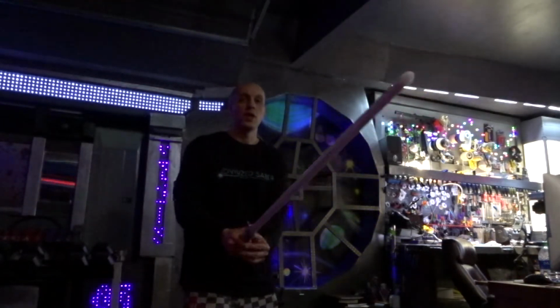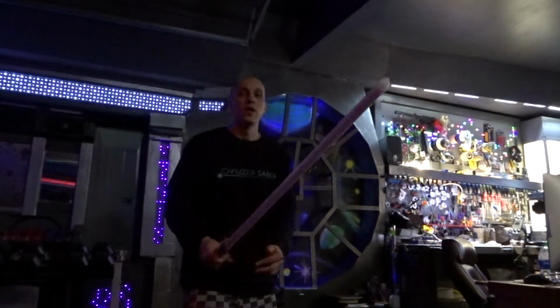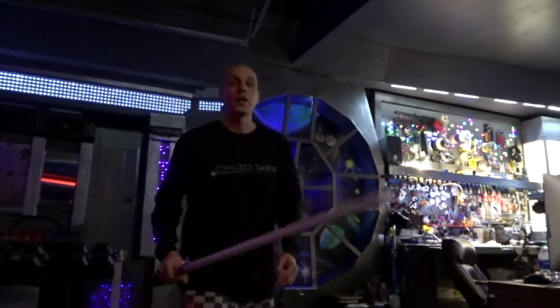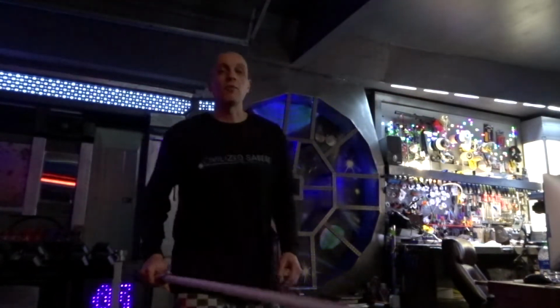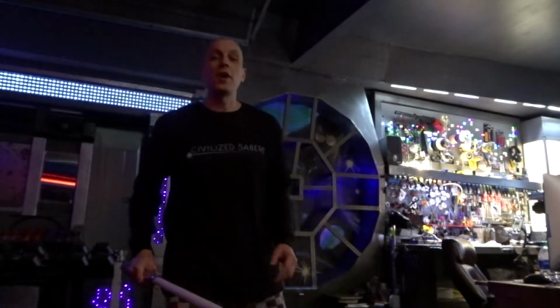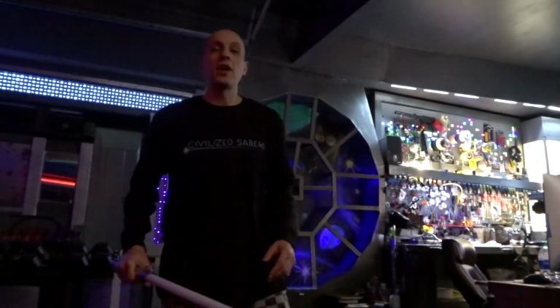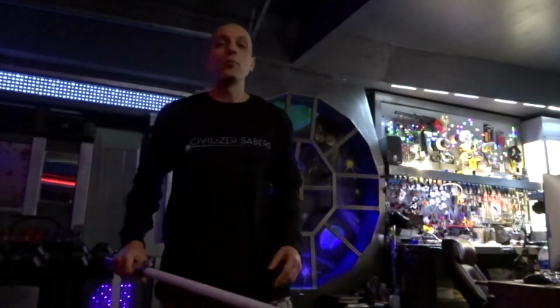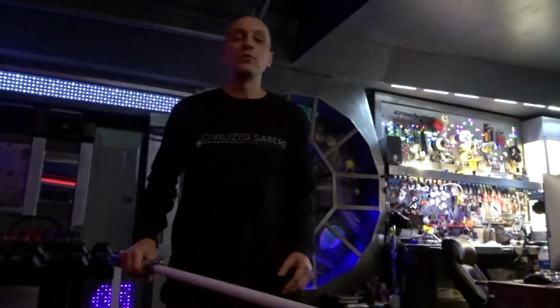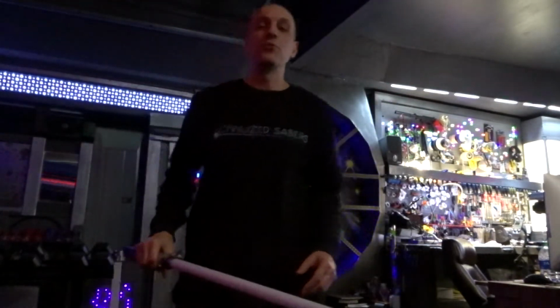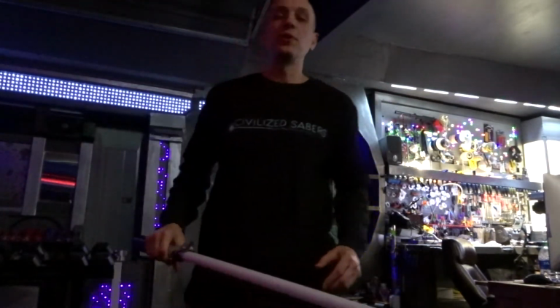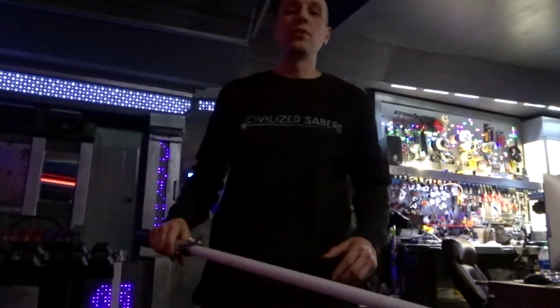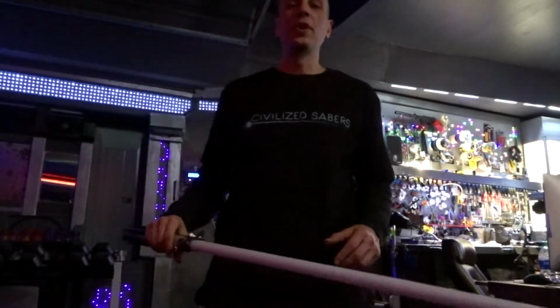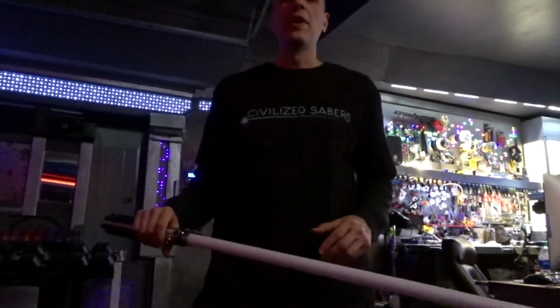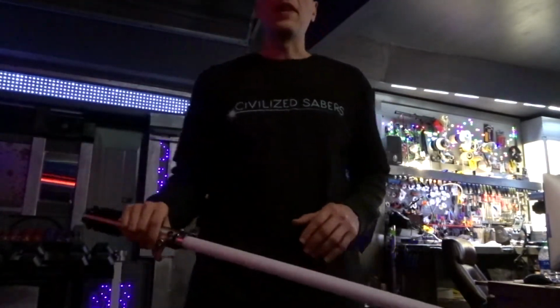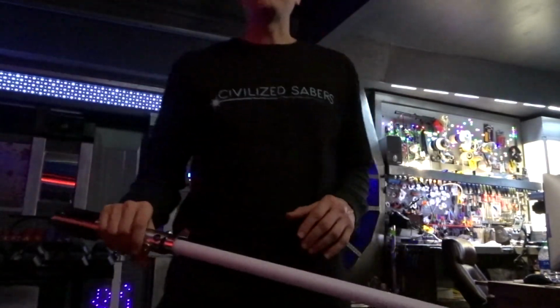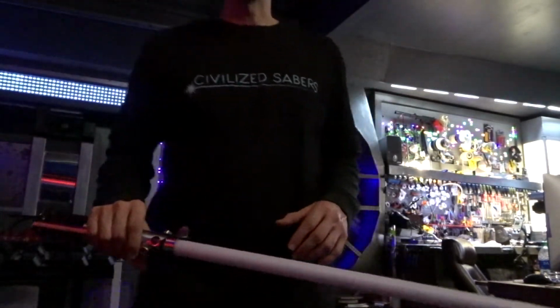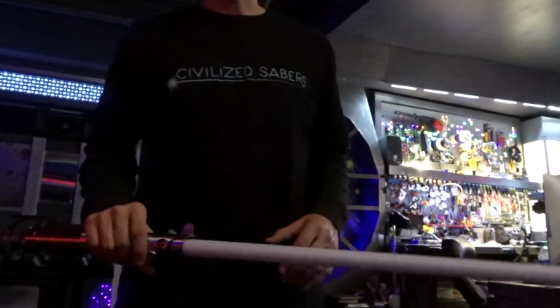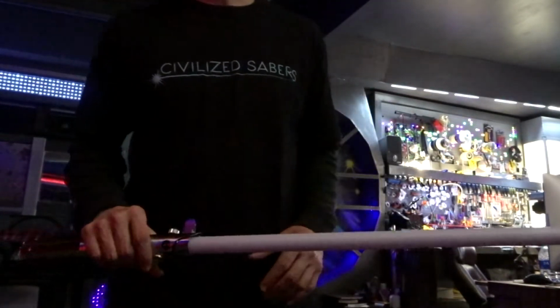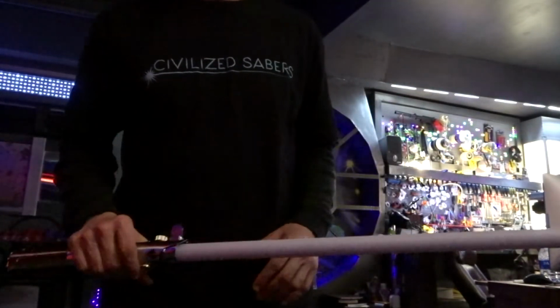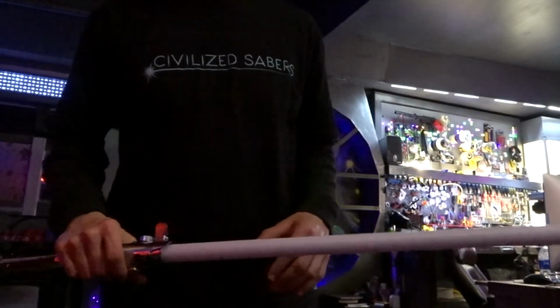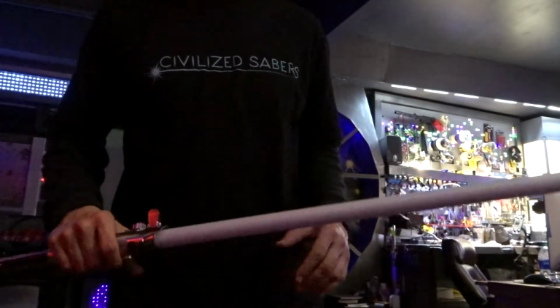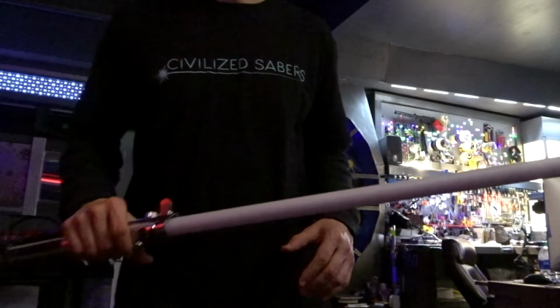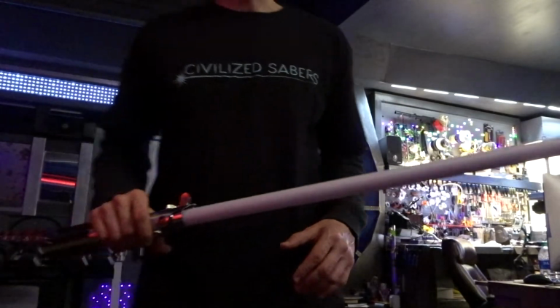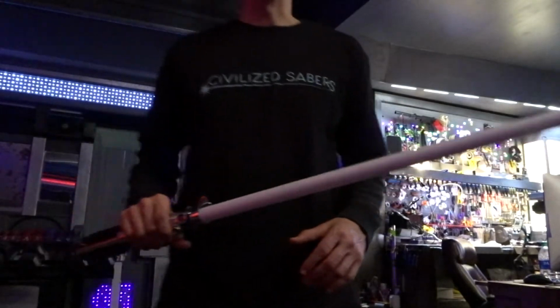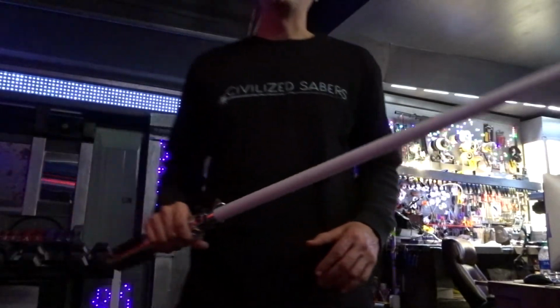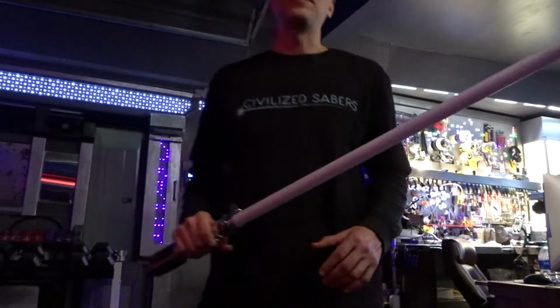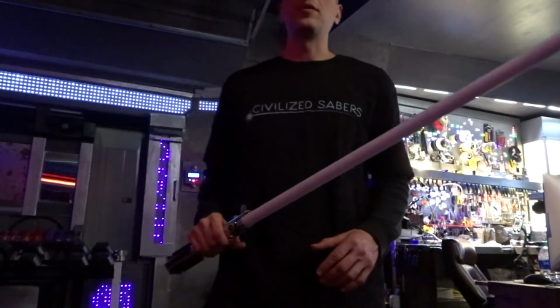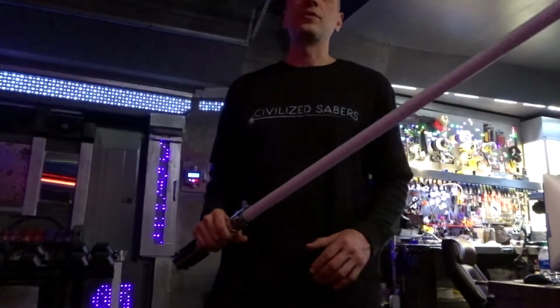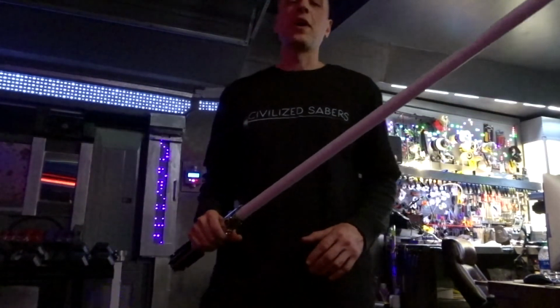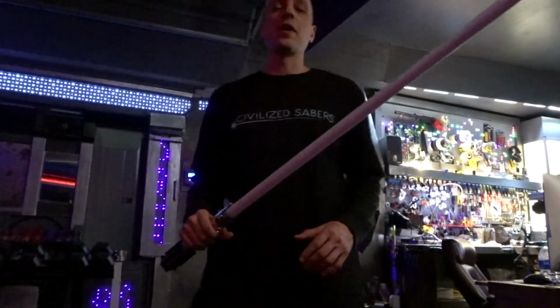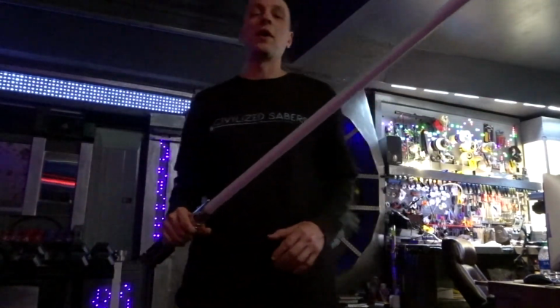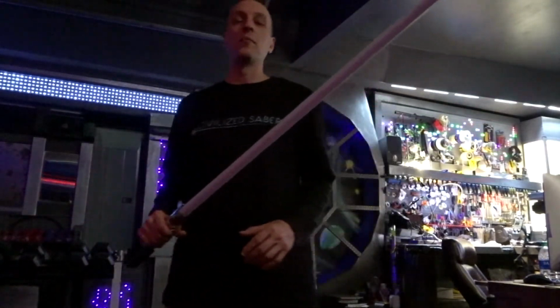Hey Ryan, I hope you enjoy your lightsaber blade from civilizedsabers.com.